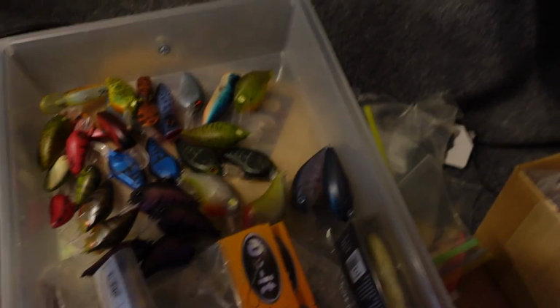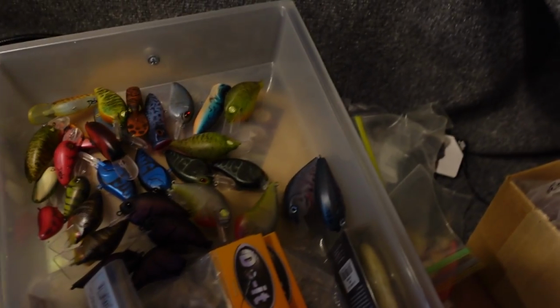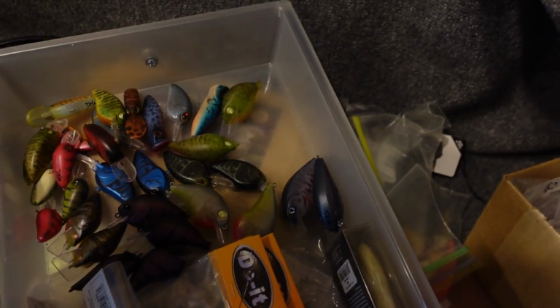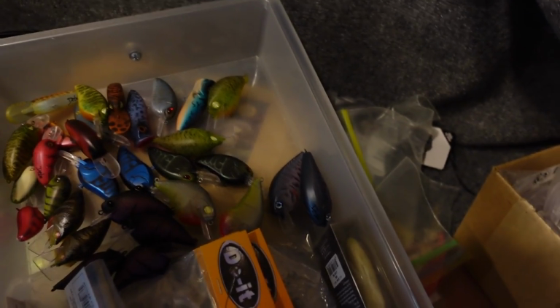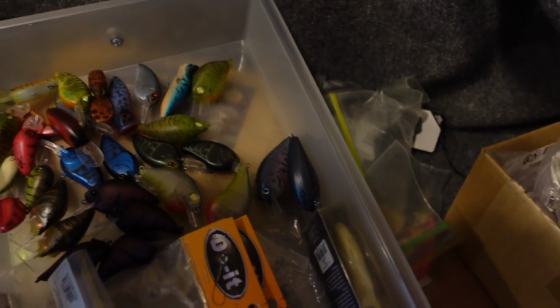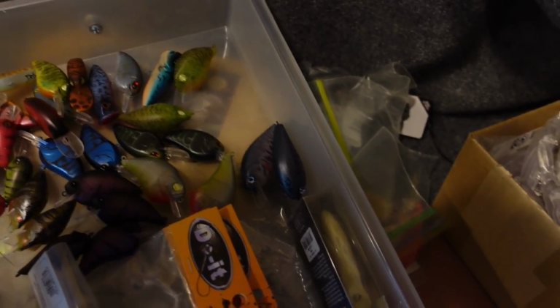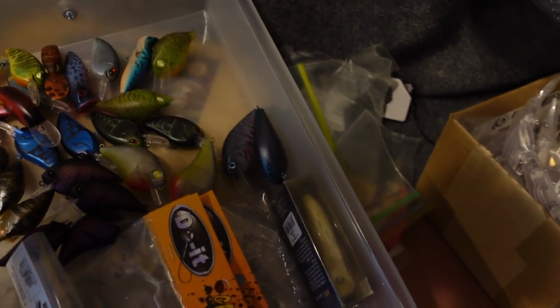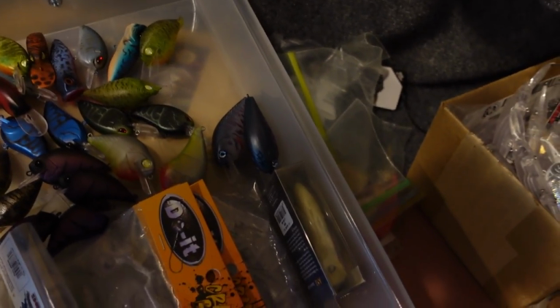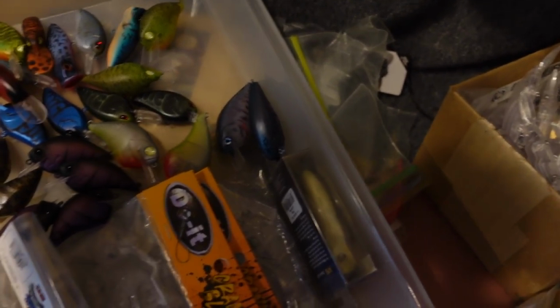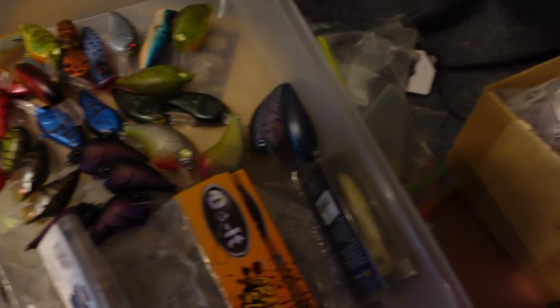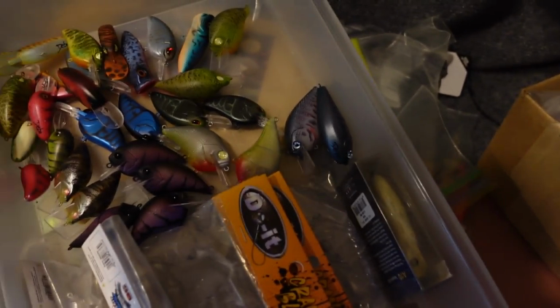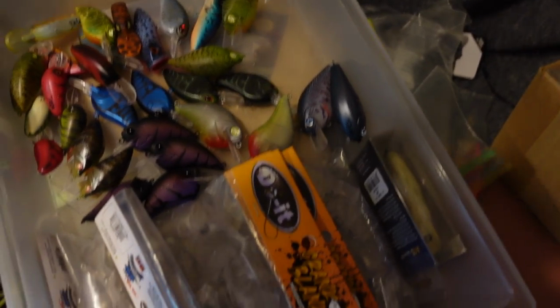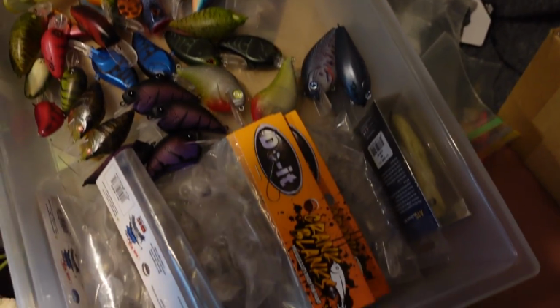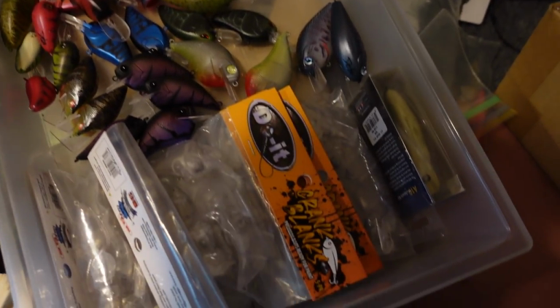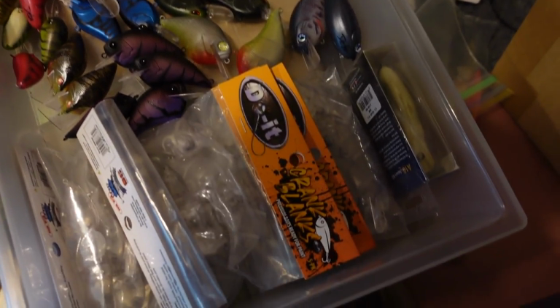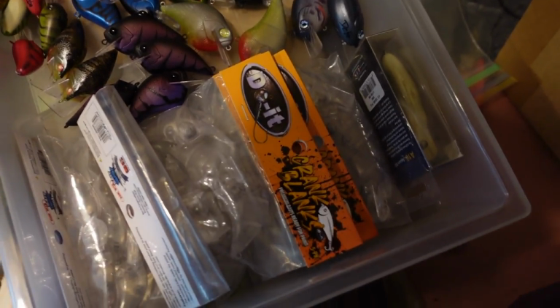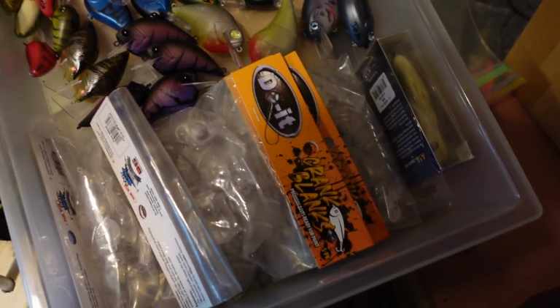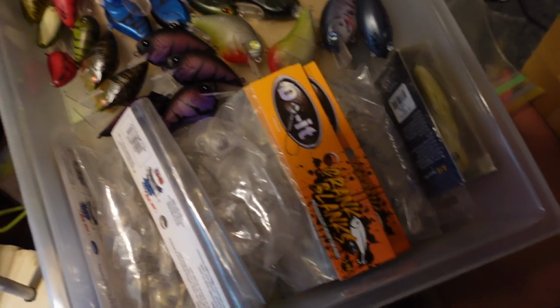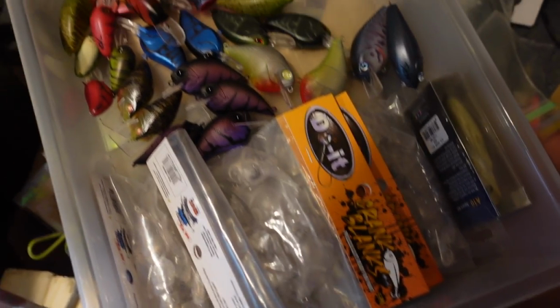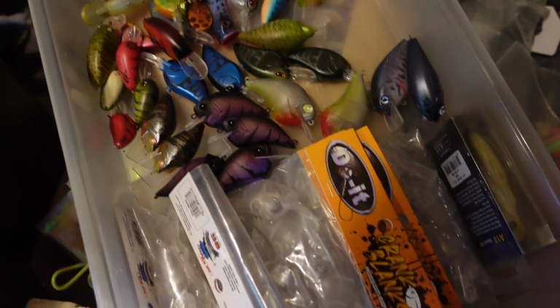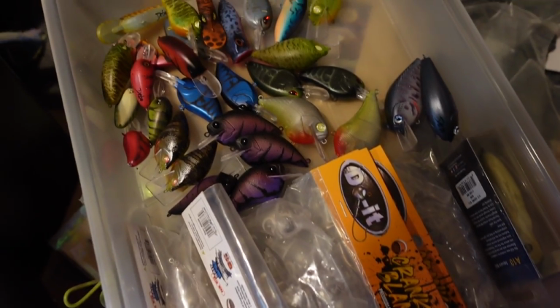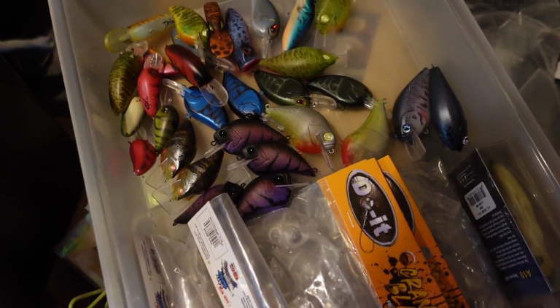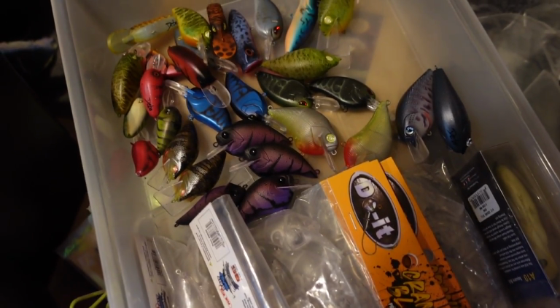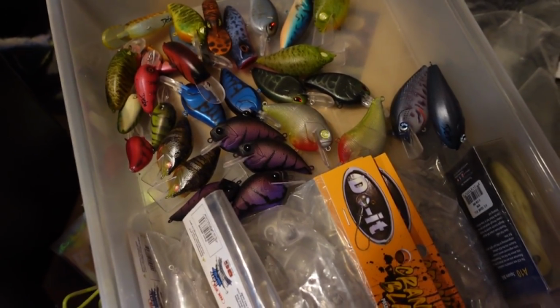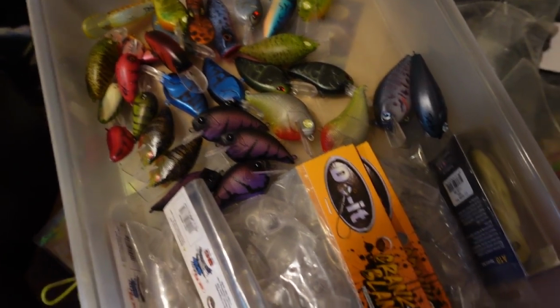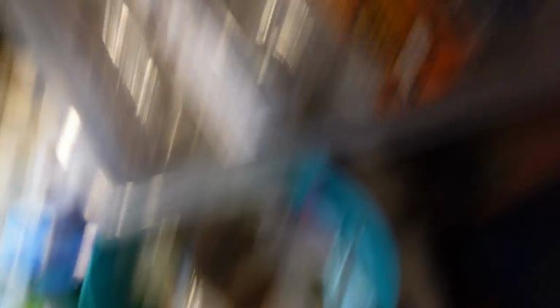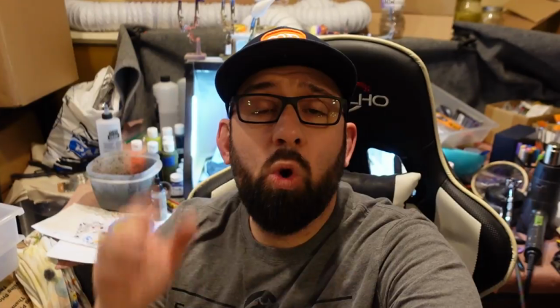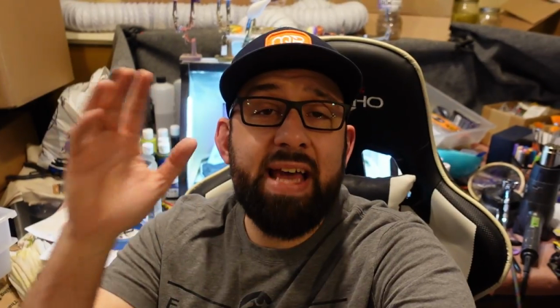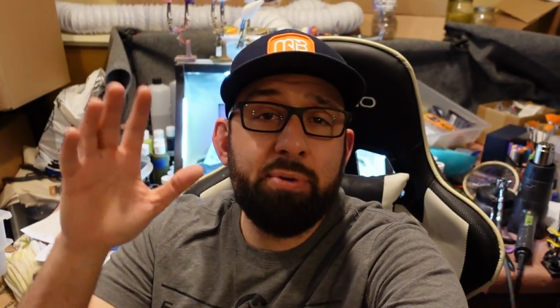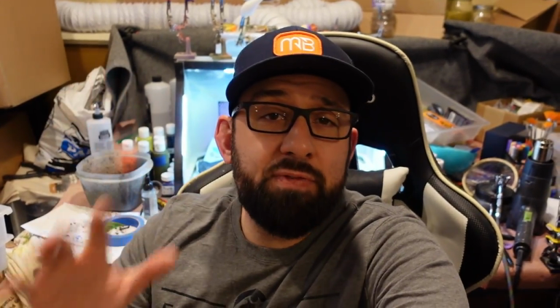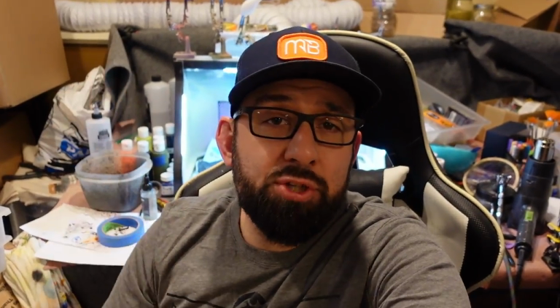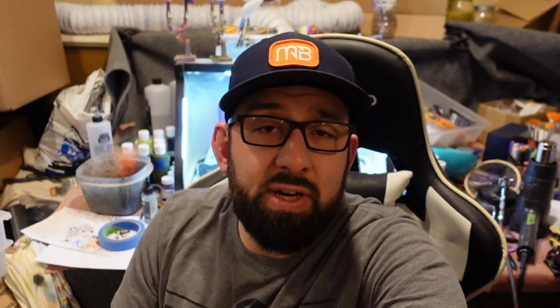Sitting here painting some baits, and you know what? I think I got an idea. I think I want to do something here. What's happening, Feast Your Friends?